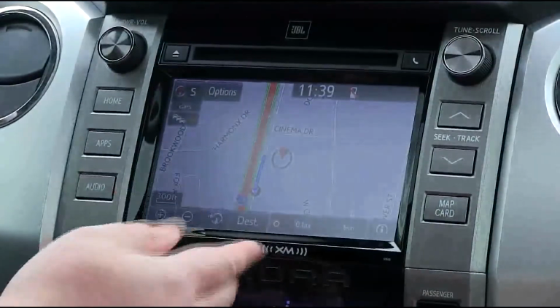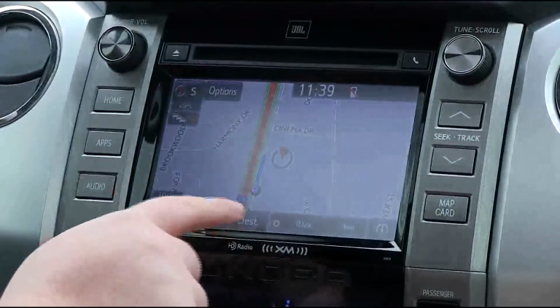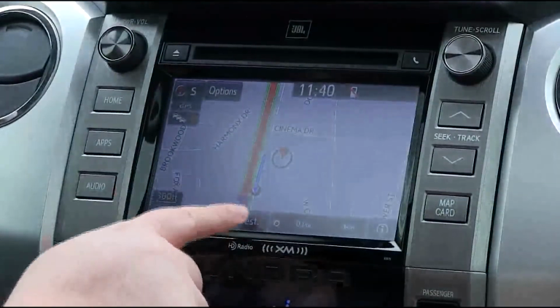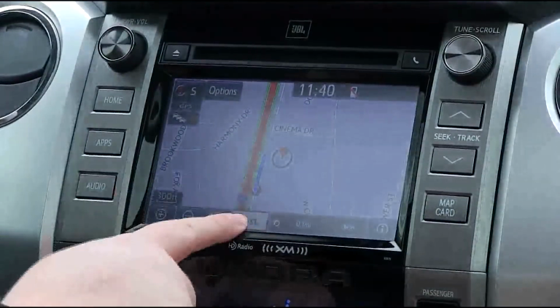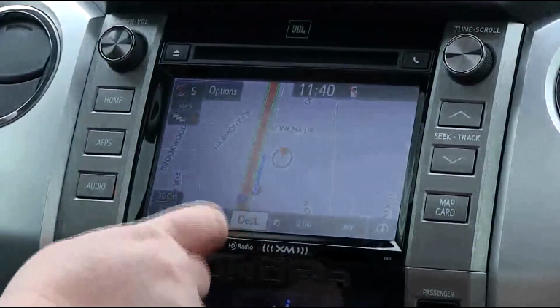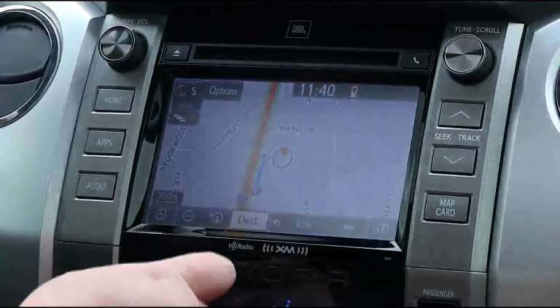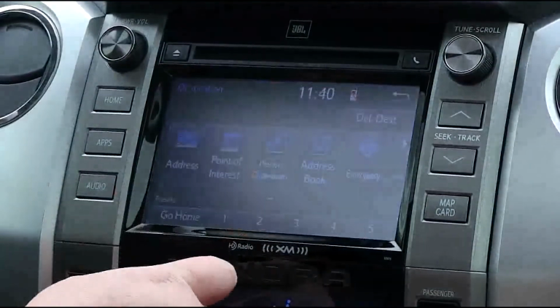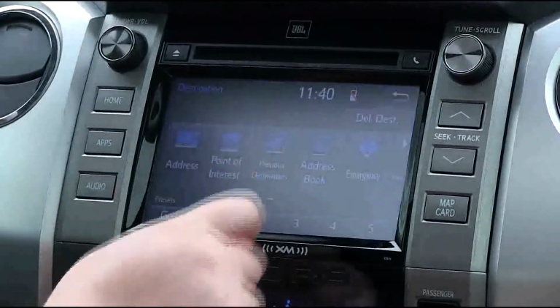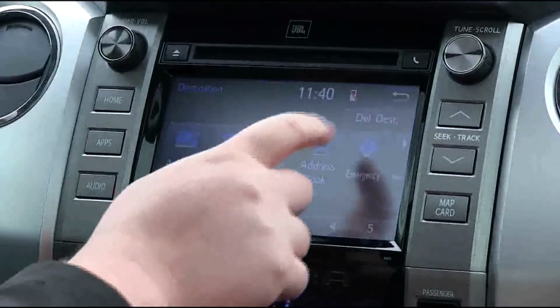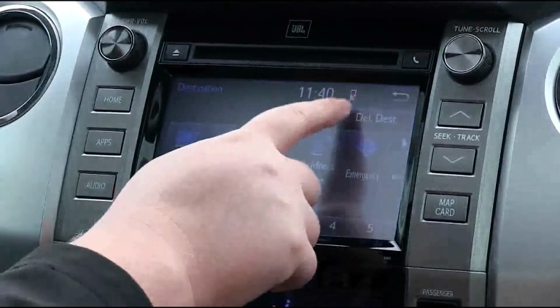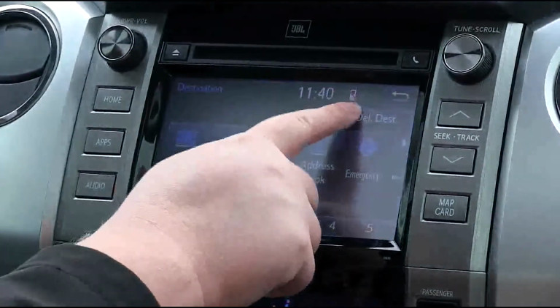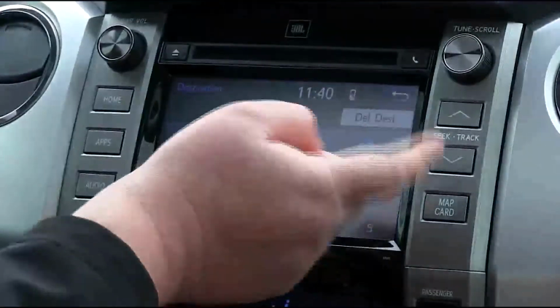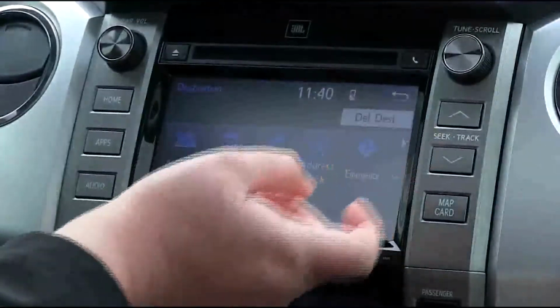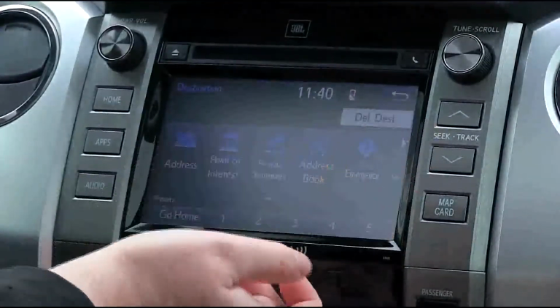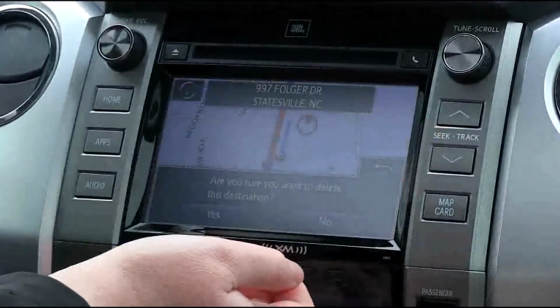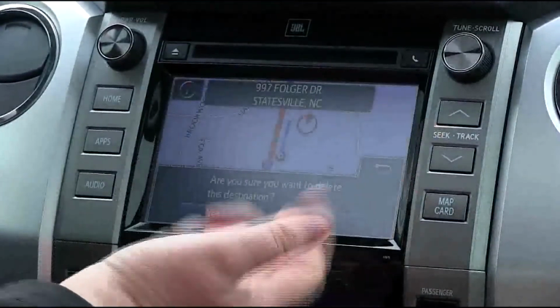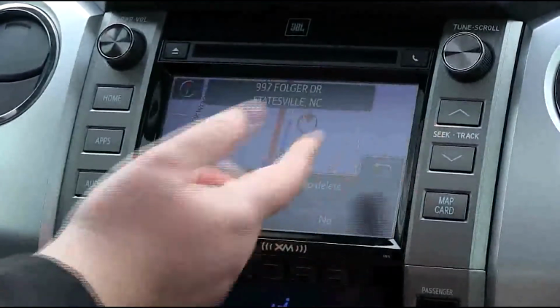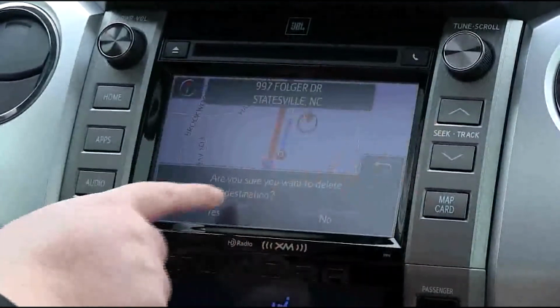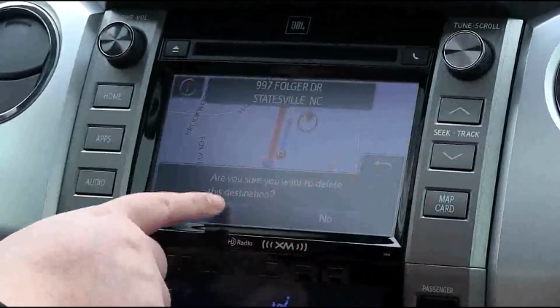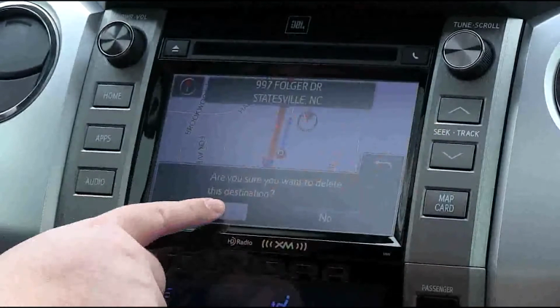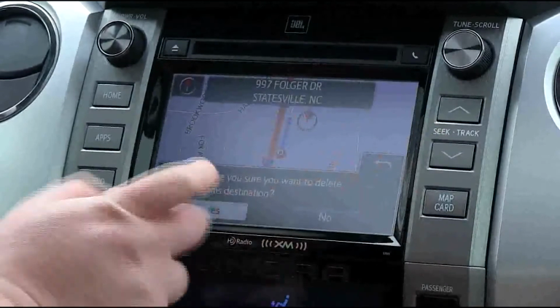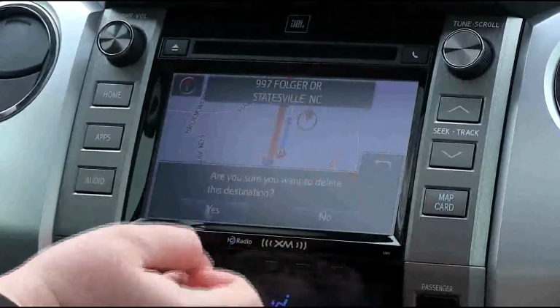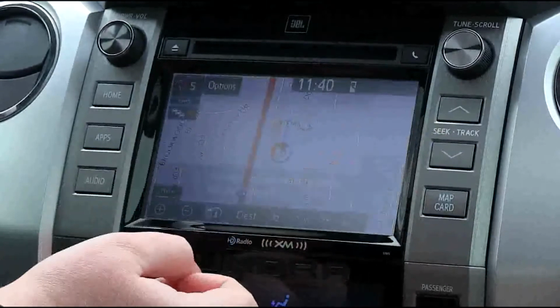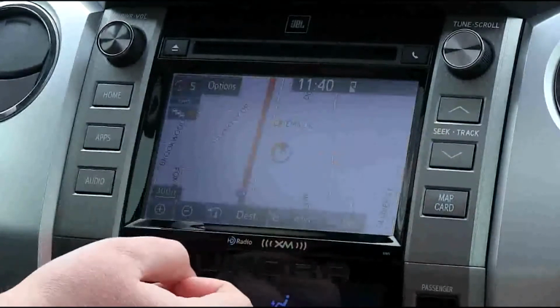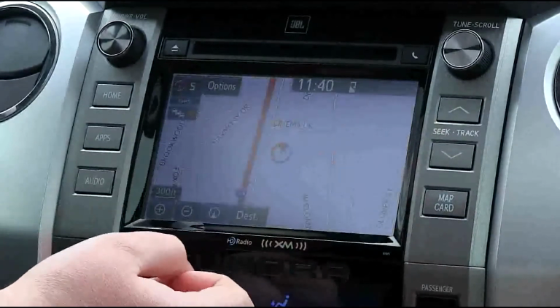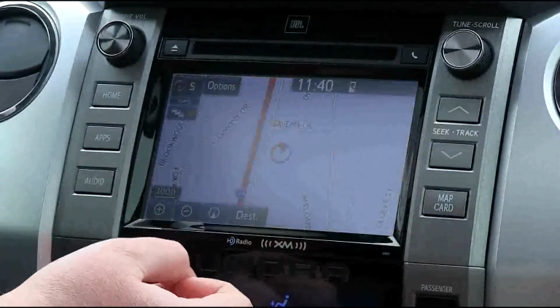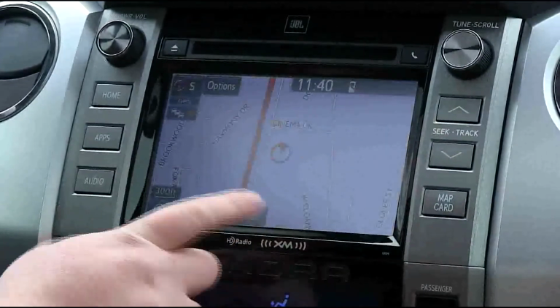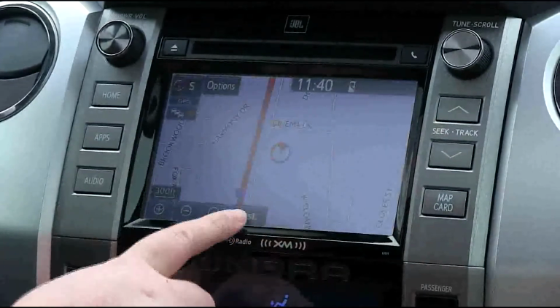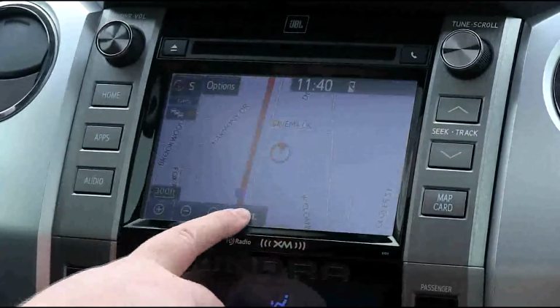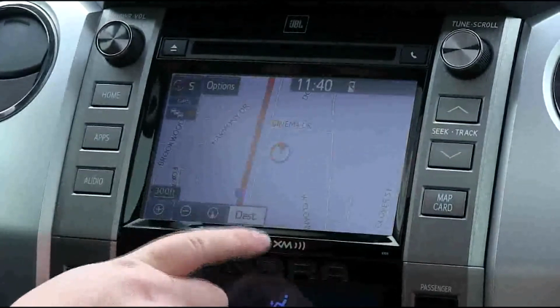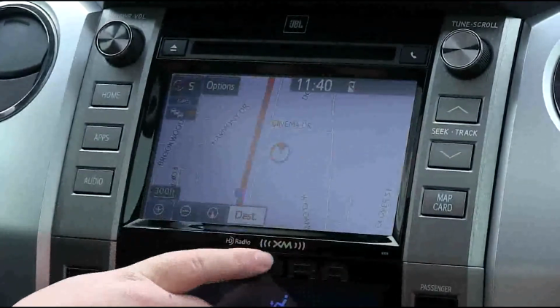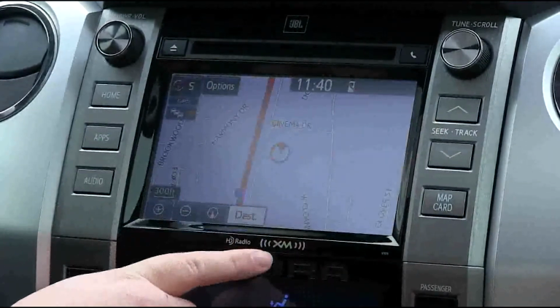We'll end the destination now. Delete destination — are you sure? Yes. We can go back.